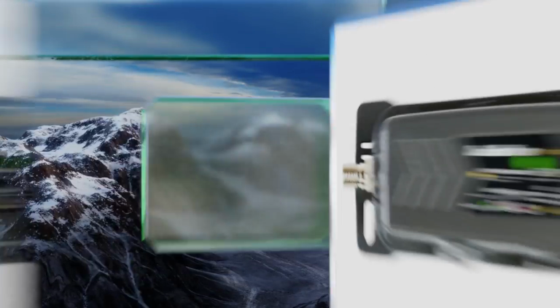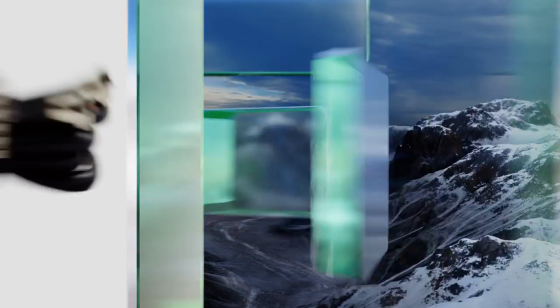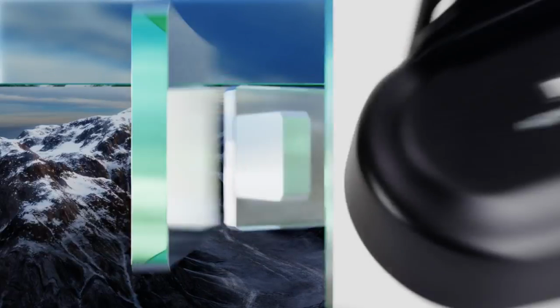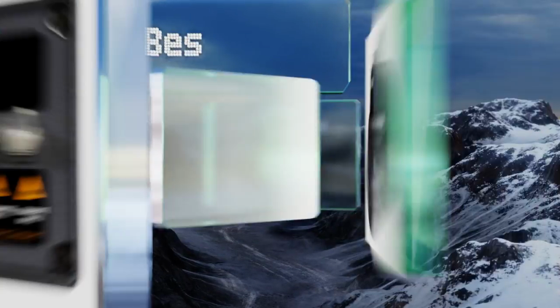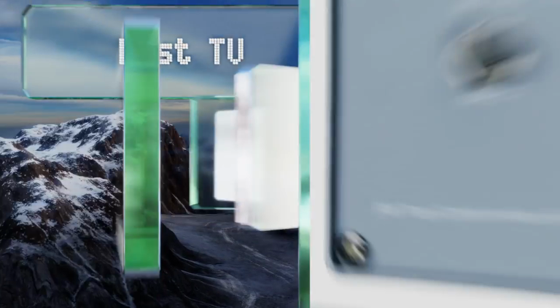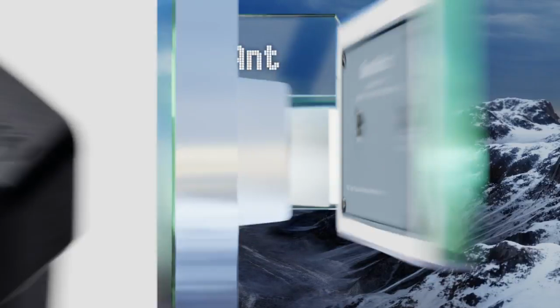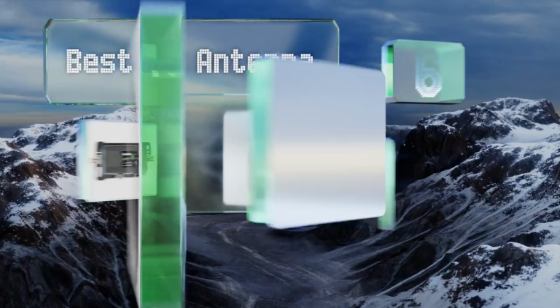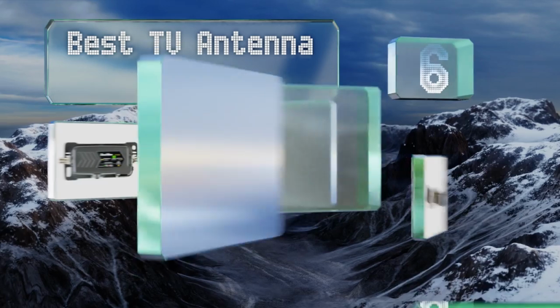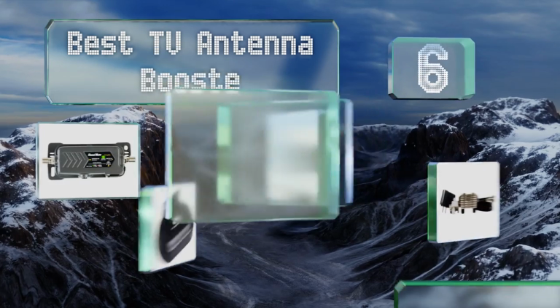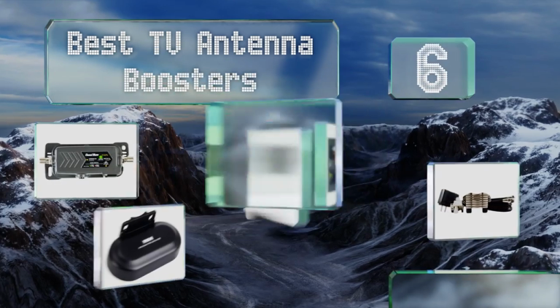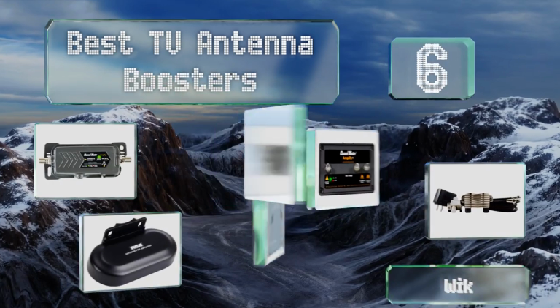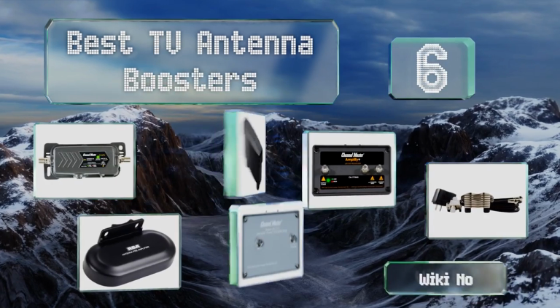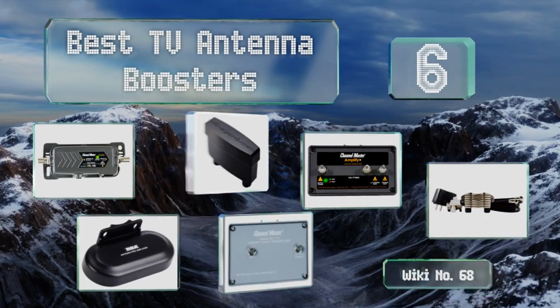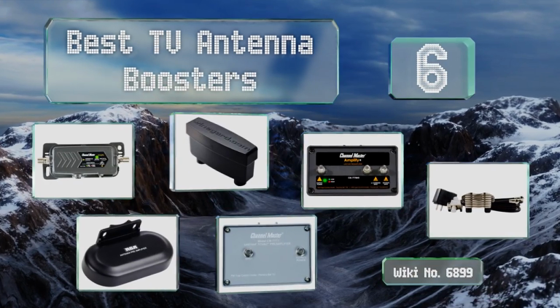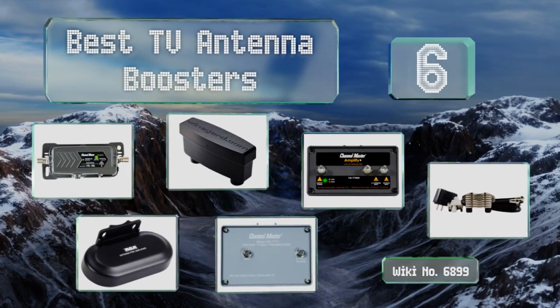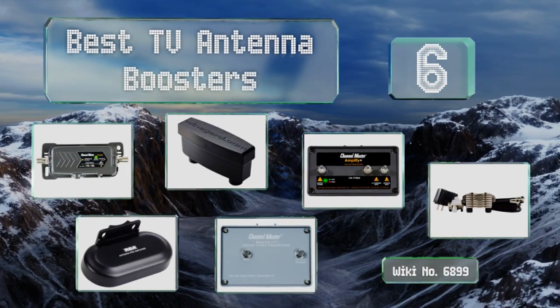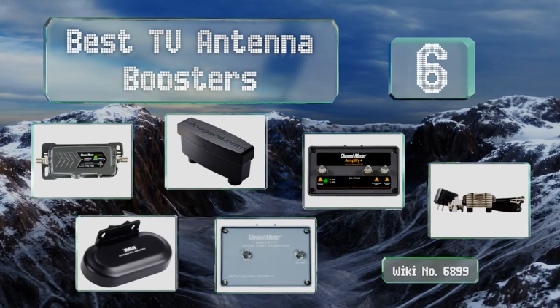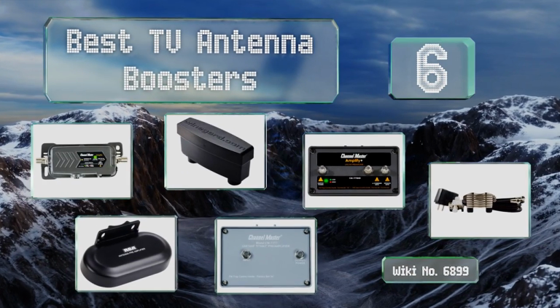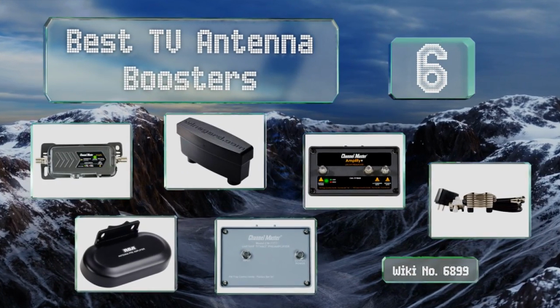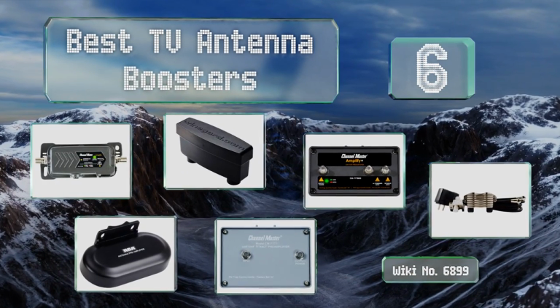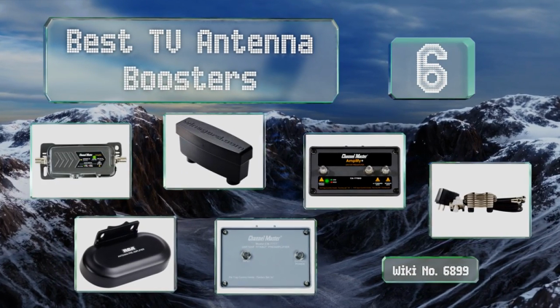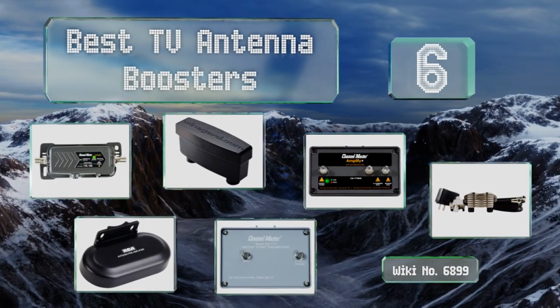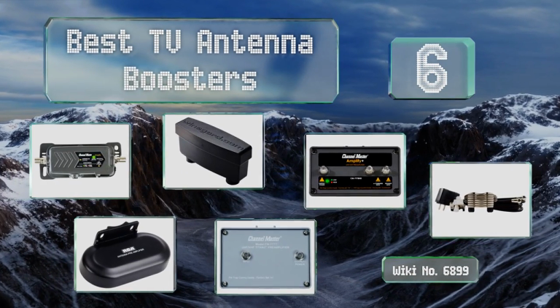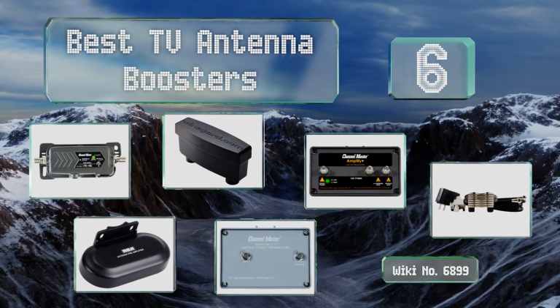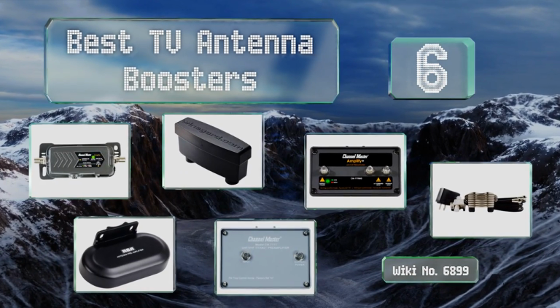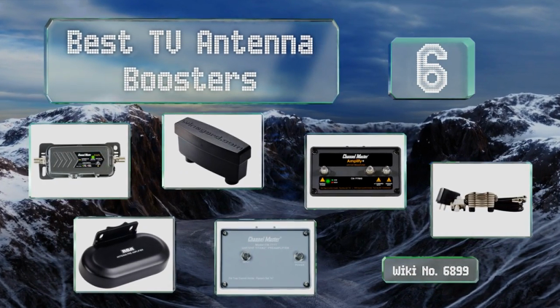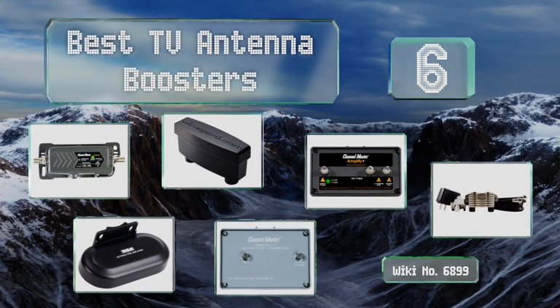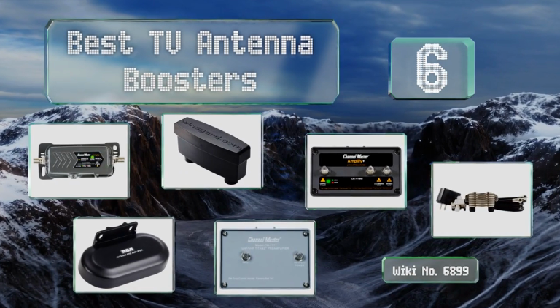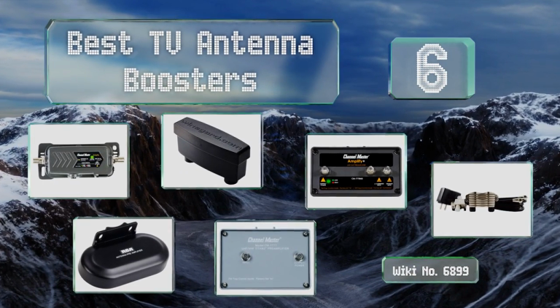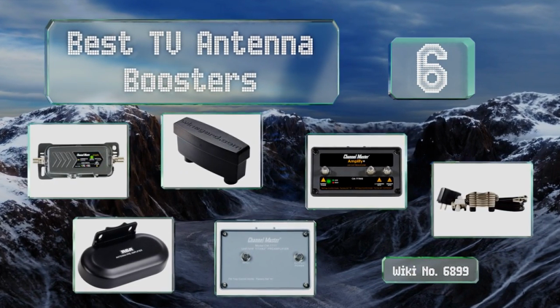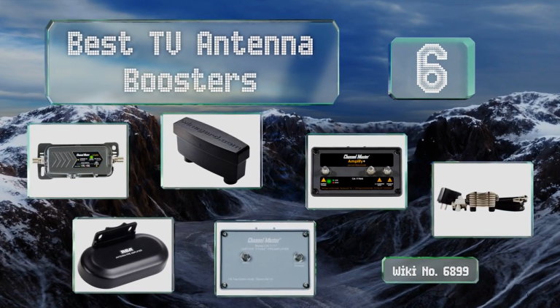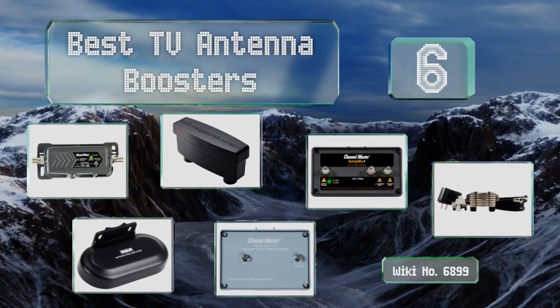EasyVid presents the six best TV antenna boosters. Let's get started with the list.